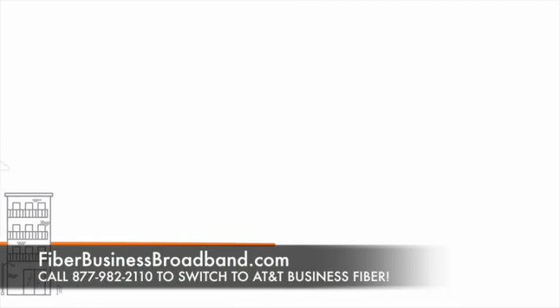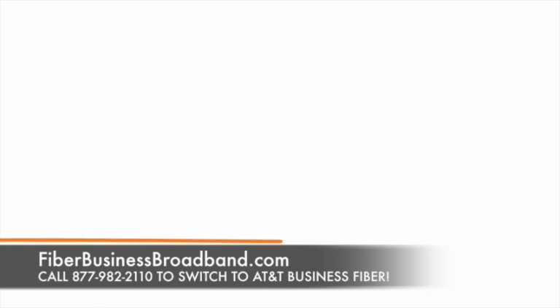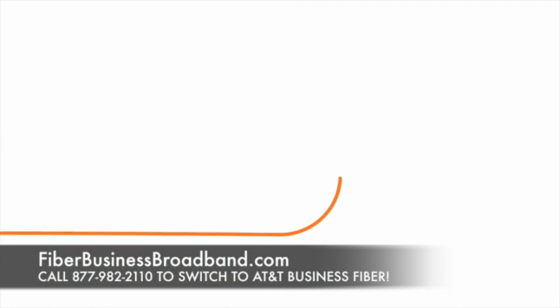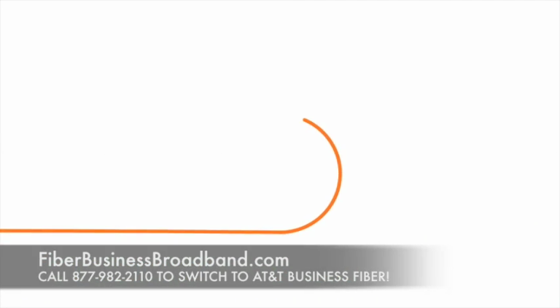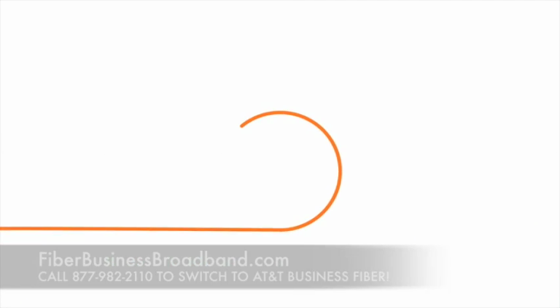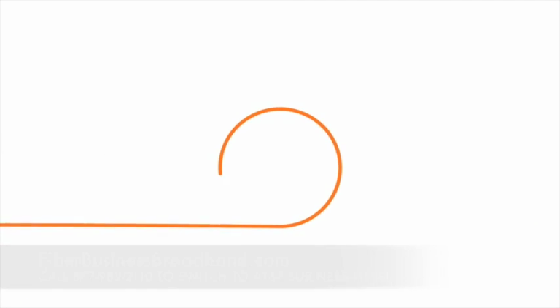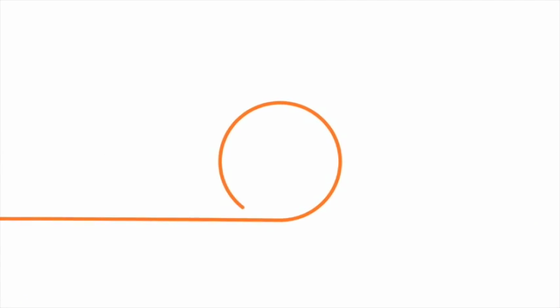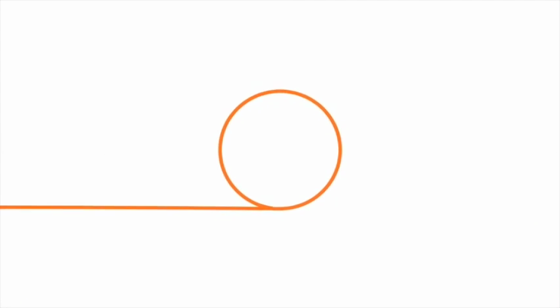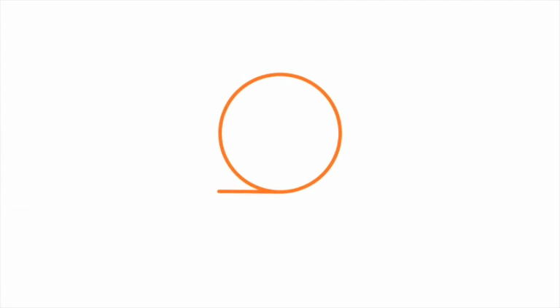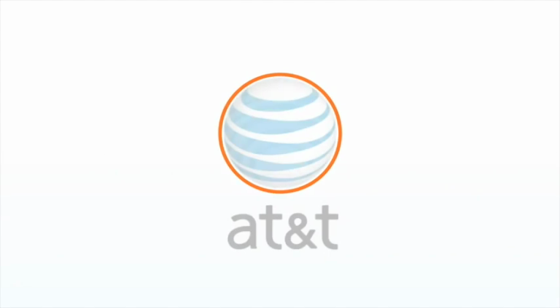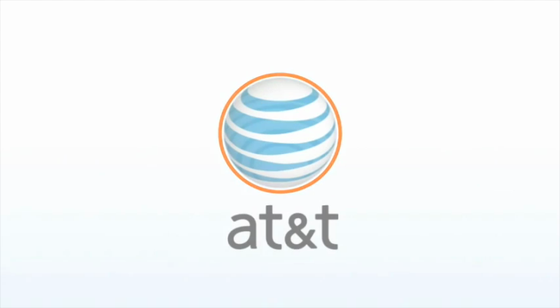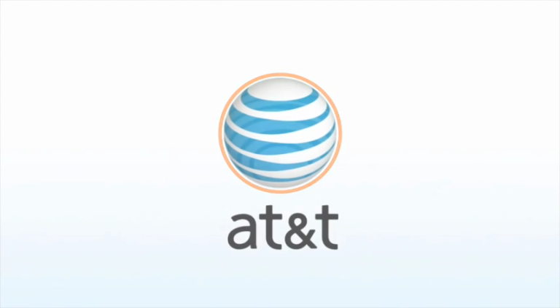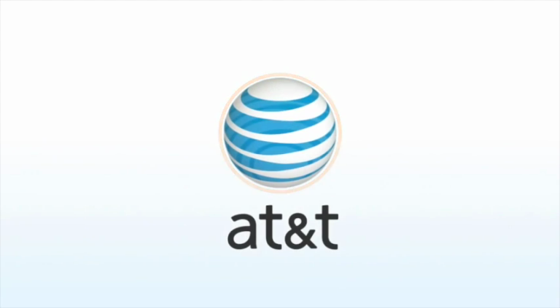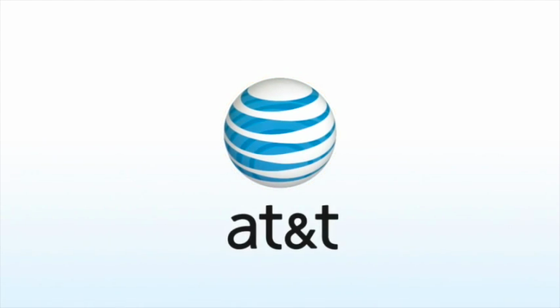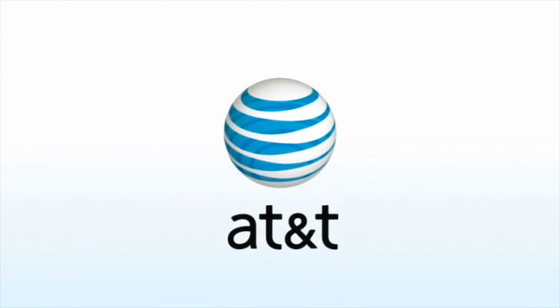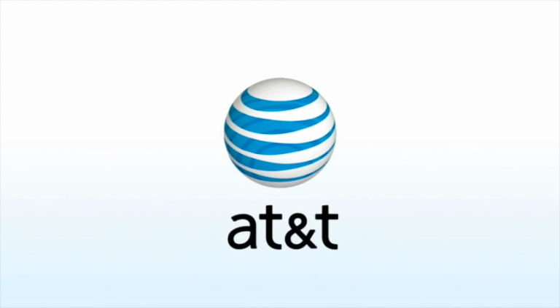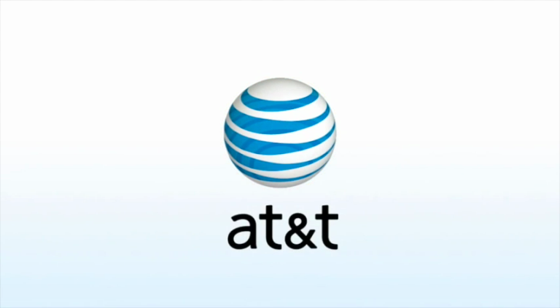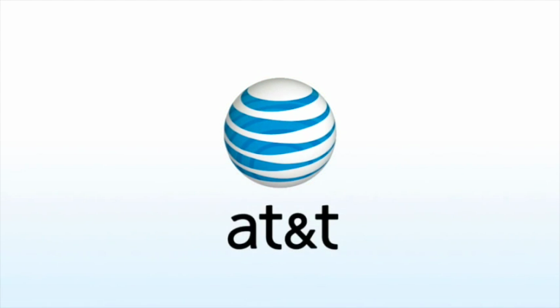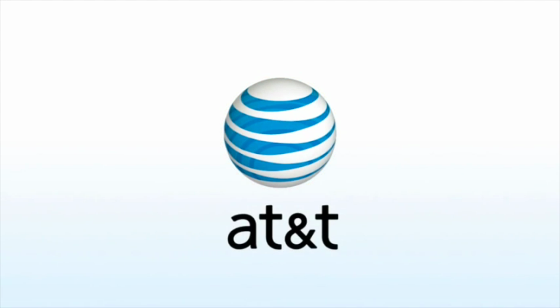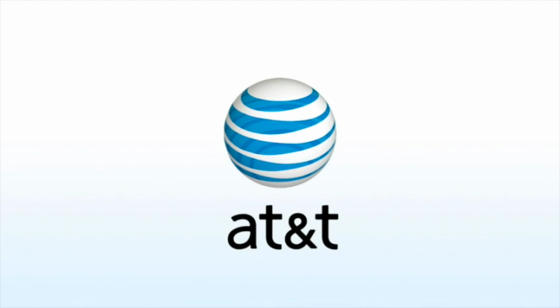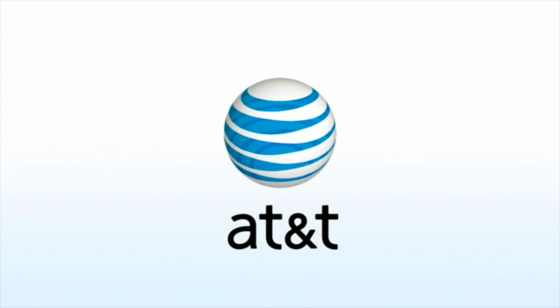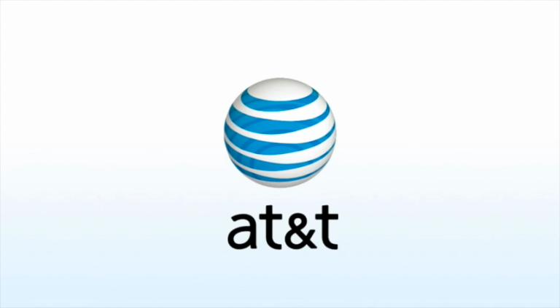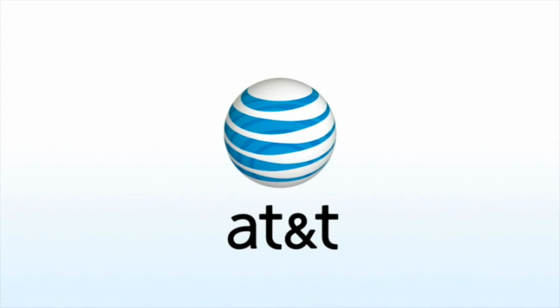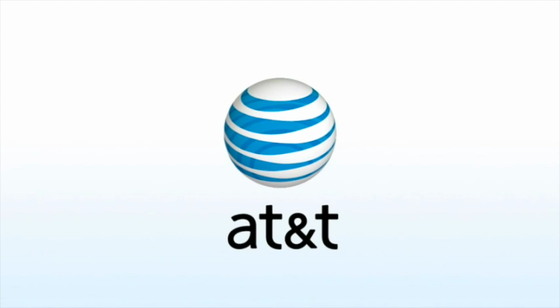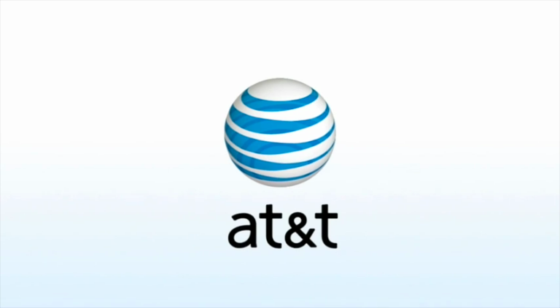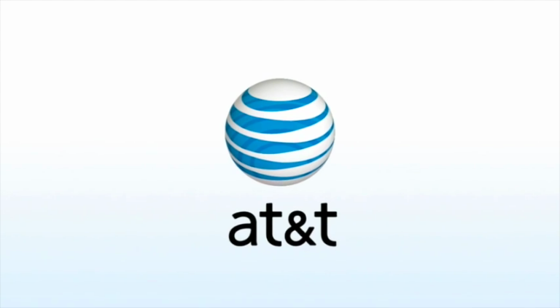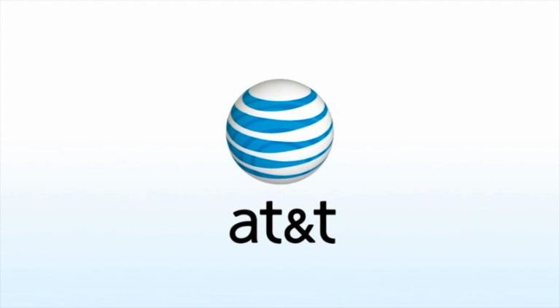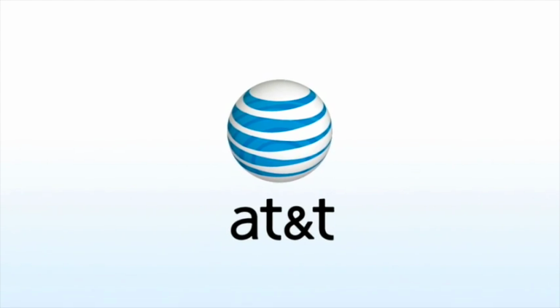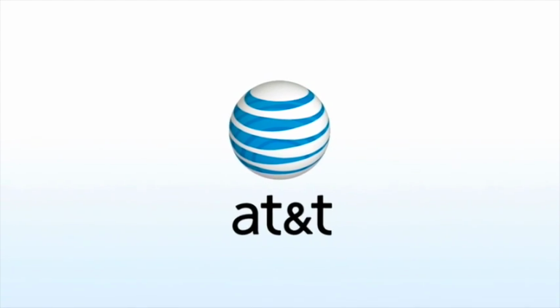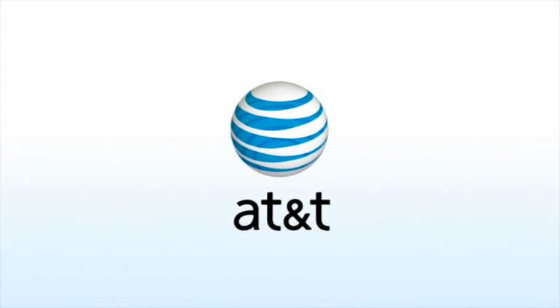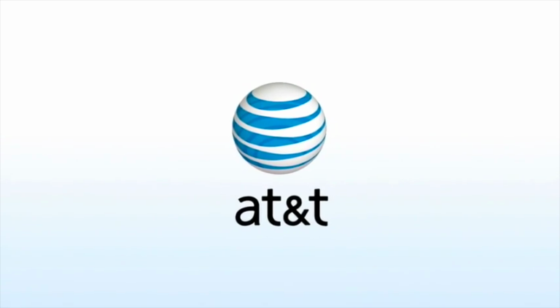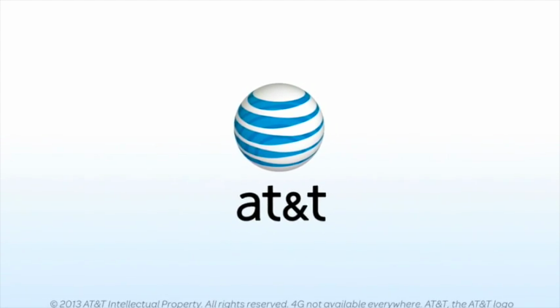Accelerate your business growth. Locate an AT&T fiber-ready building in your market today.